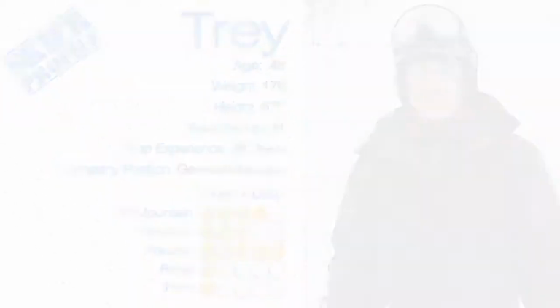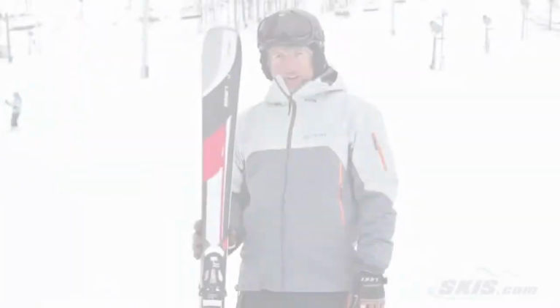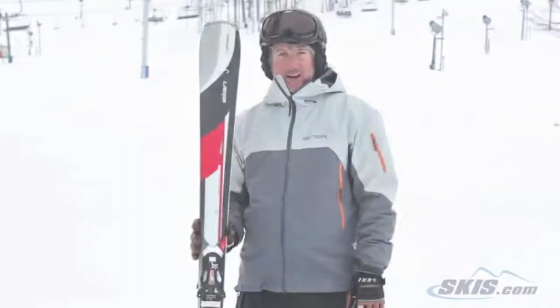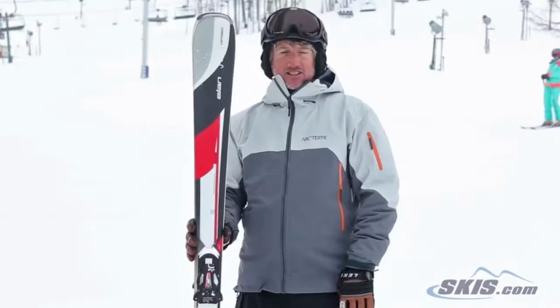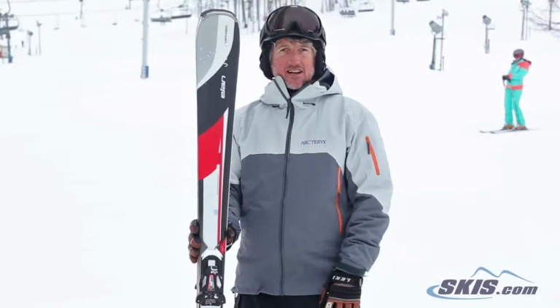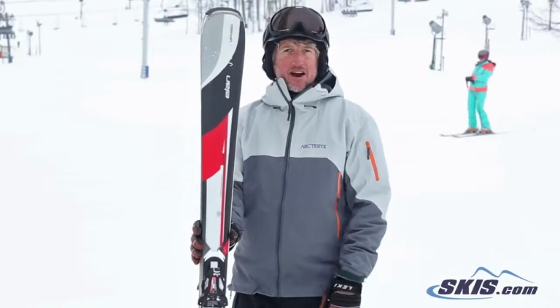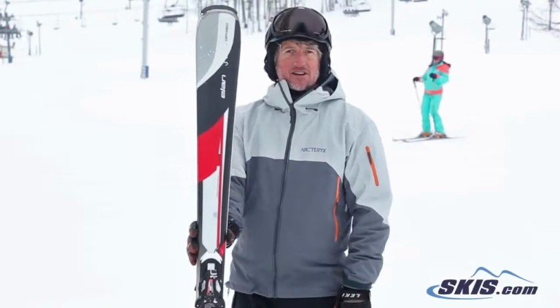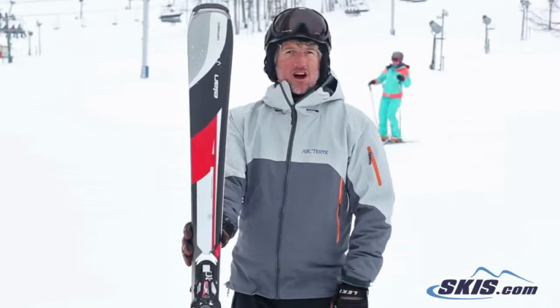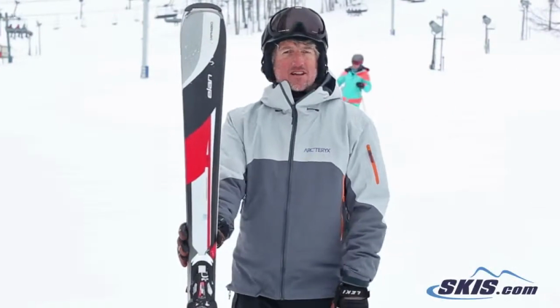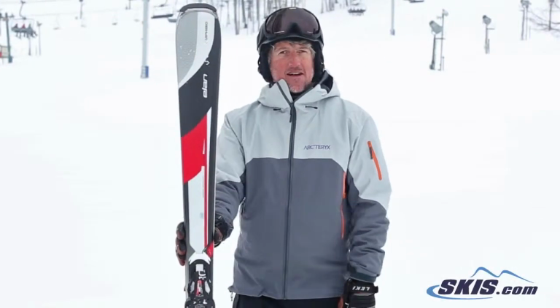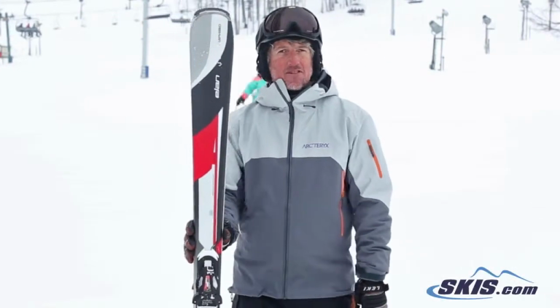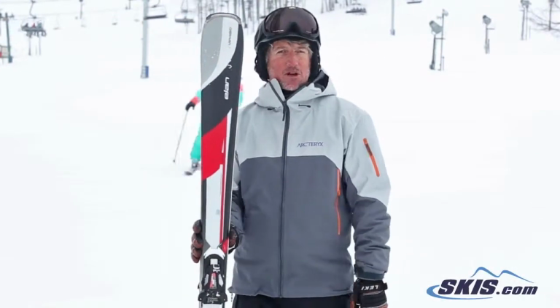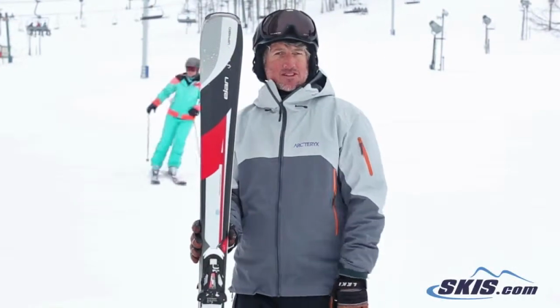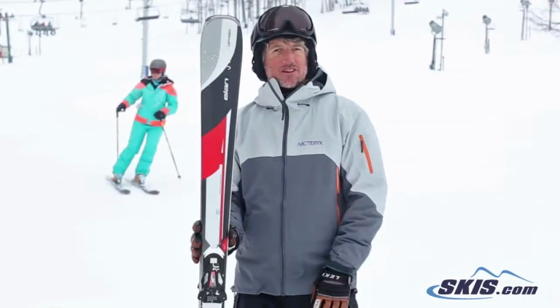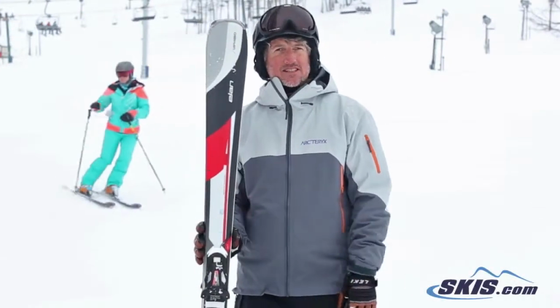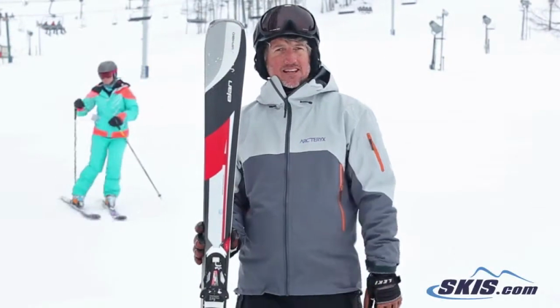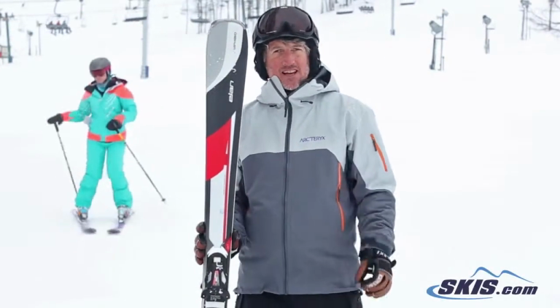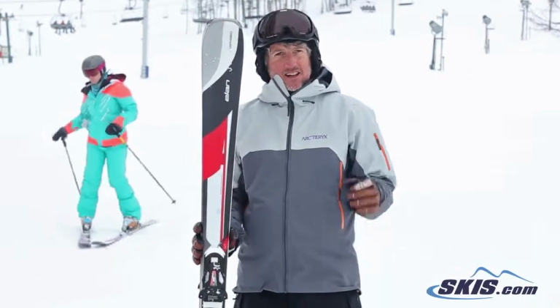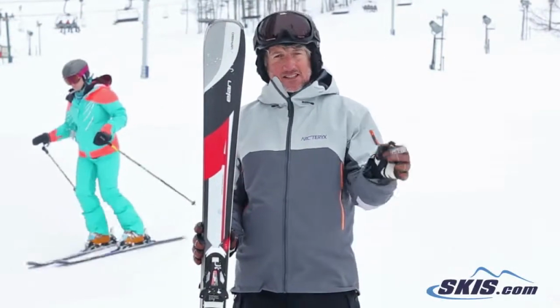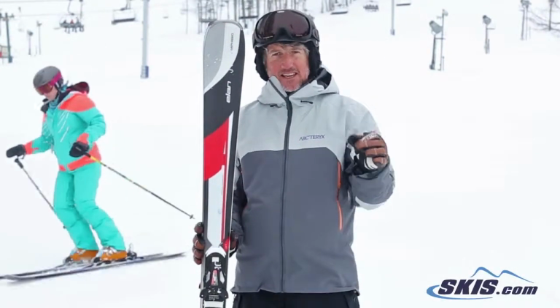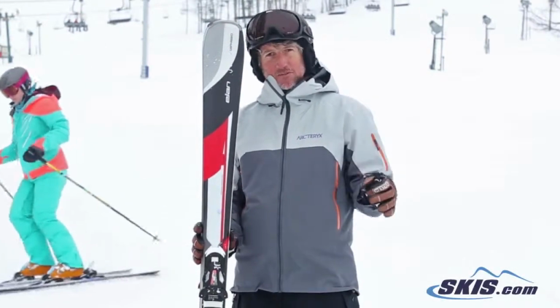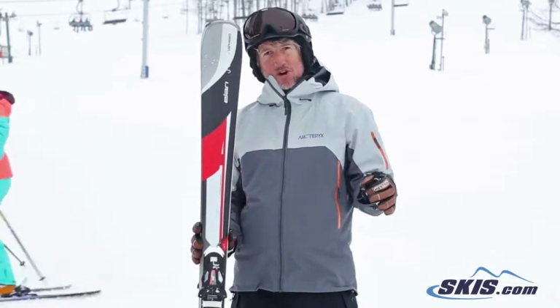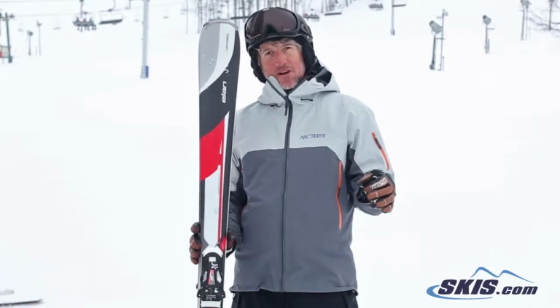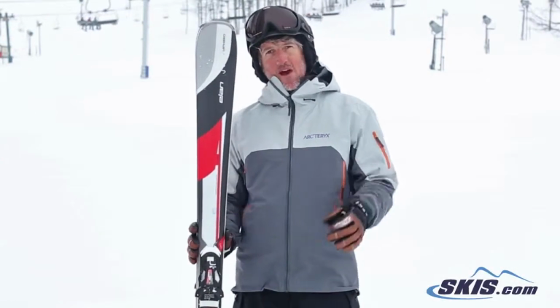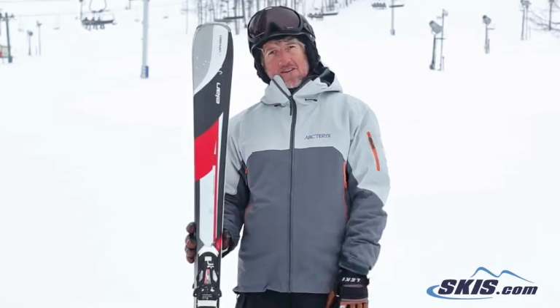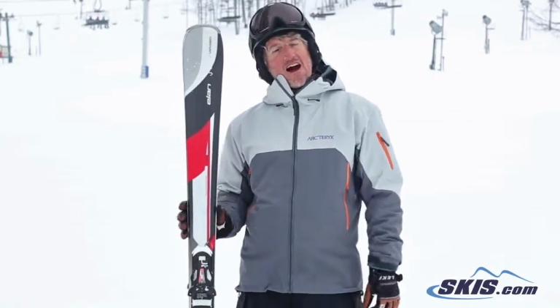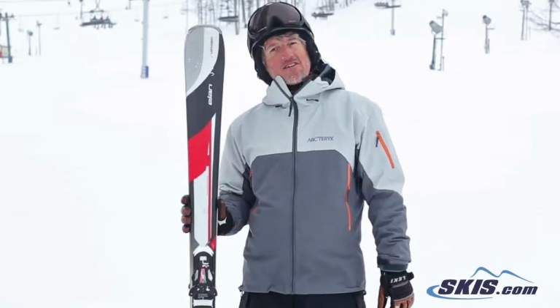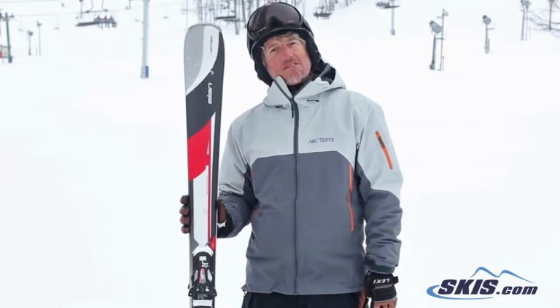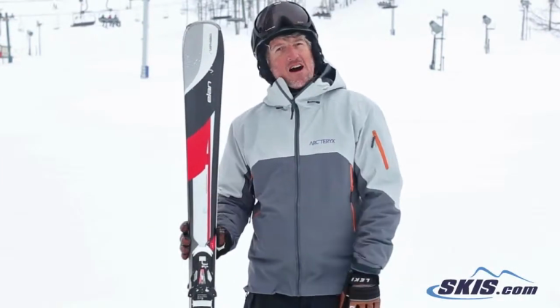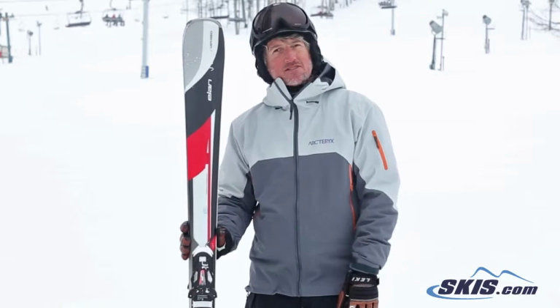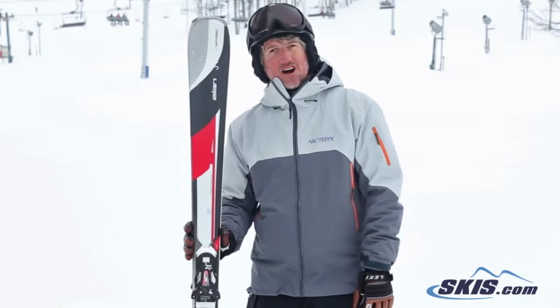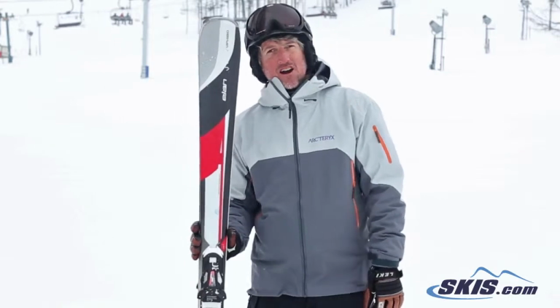Trey here. I just got done riding Elan's Amphibio 76. This ski just blew me away. 5 out of 5 stars.